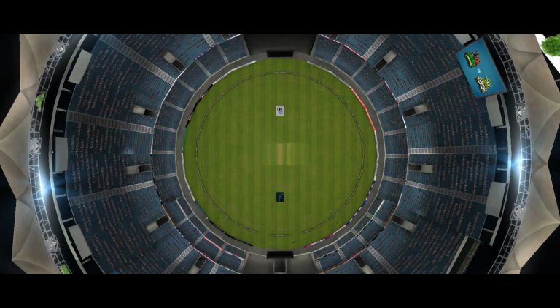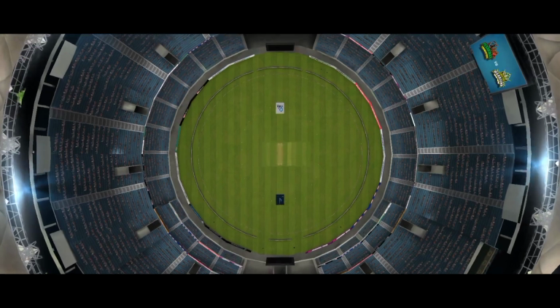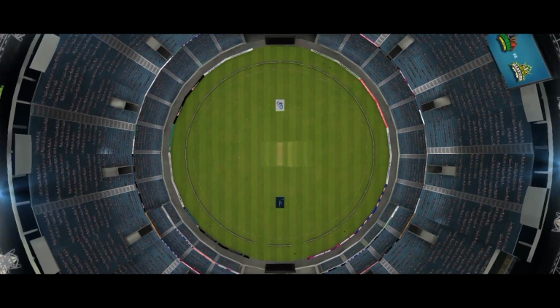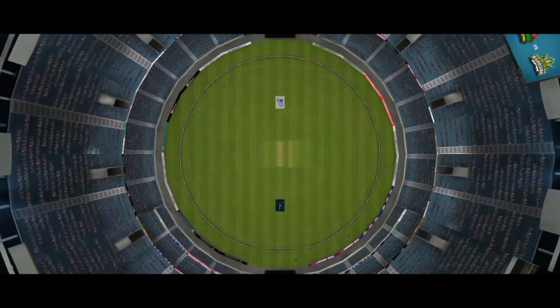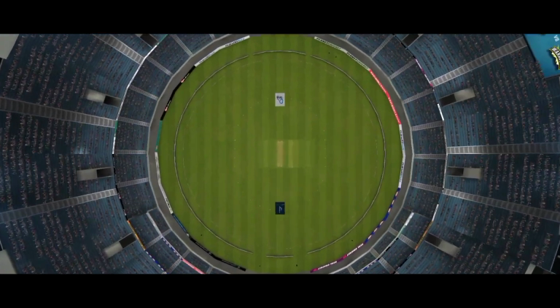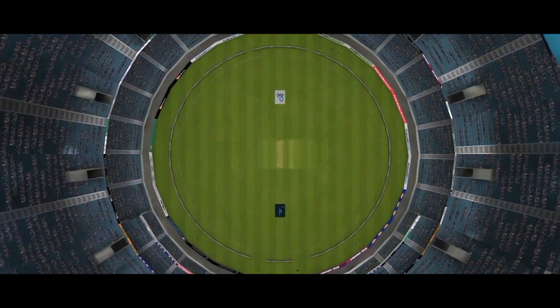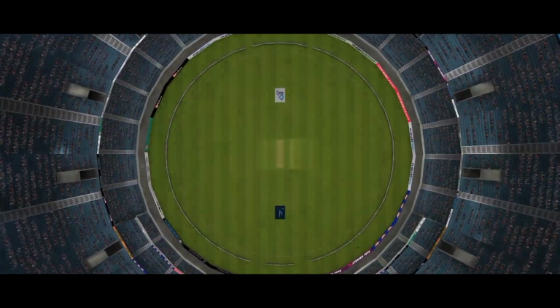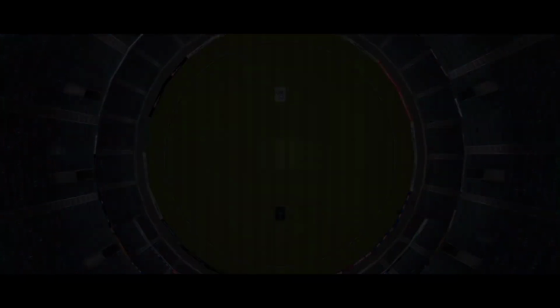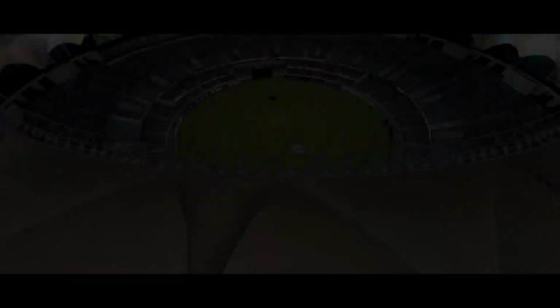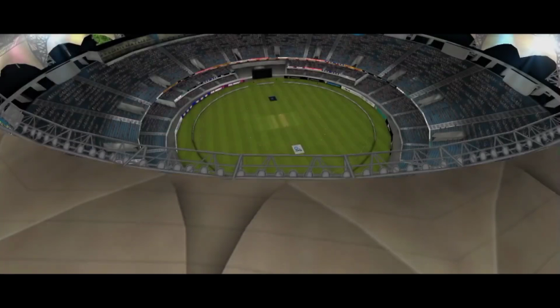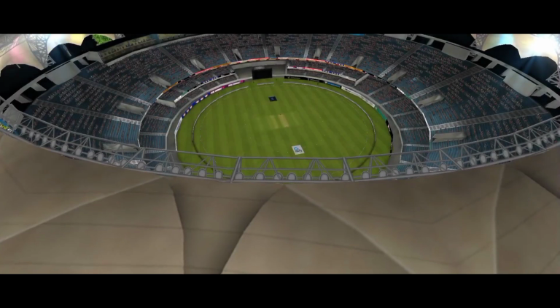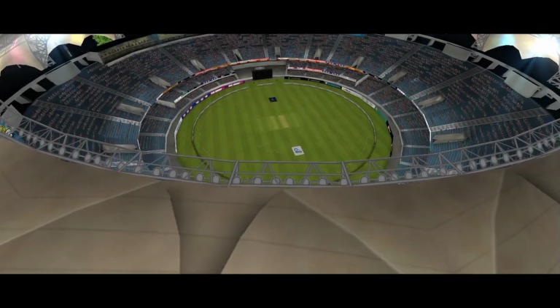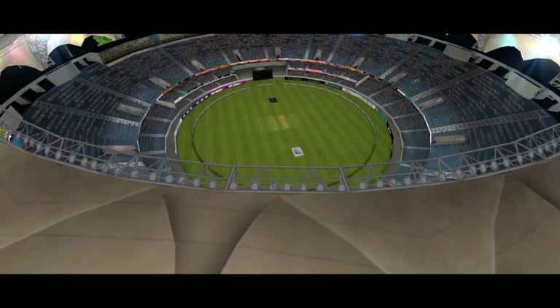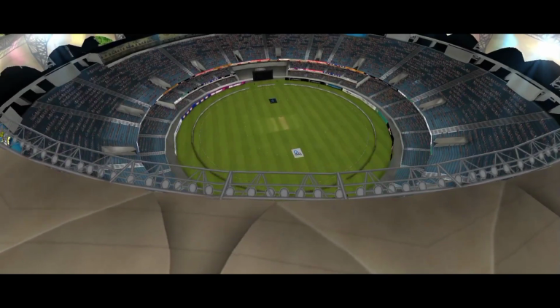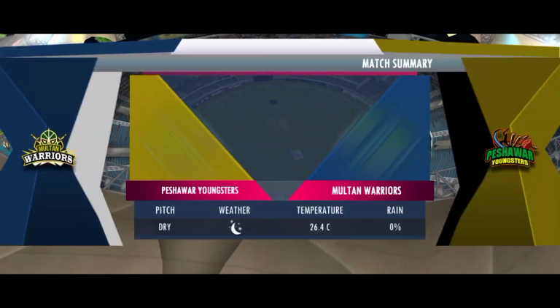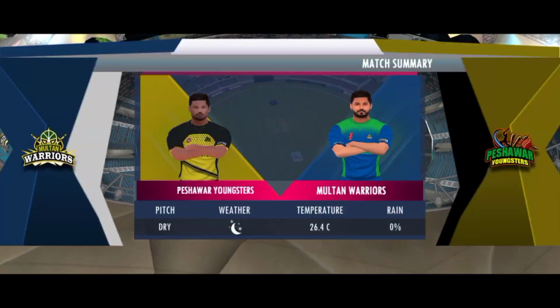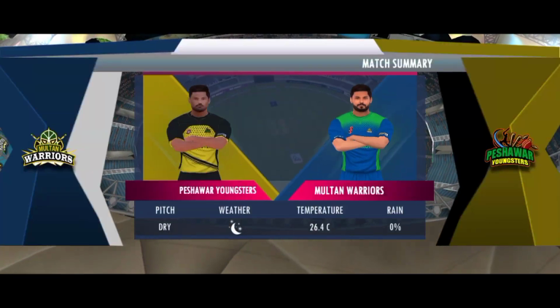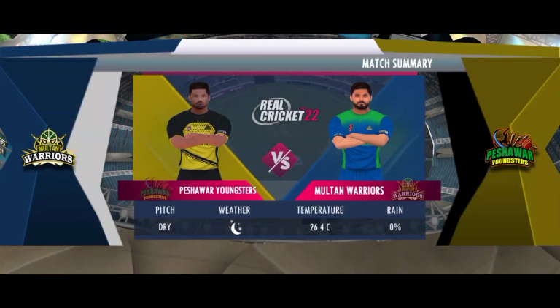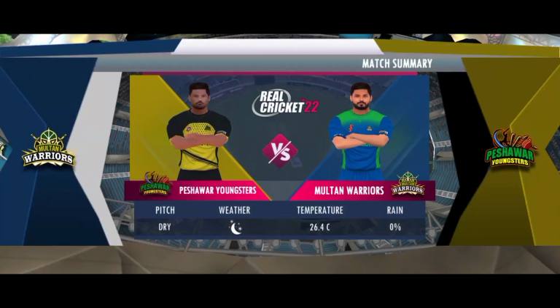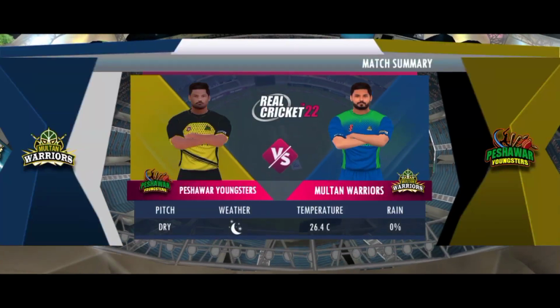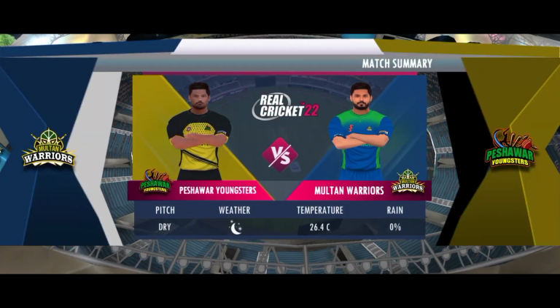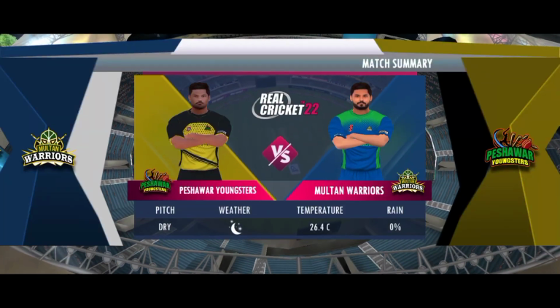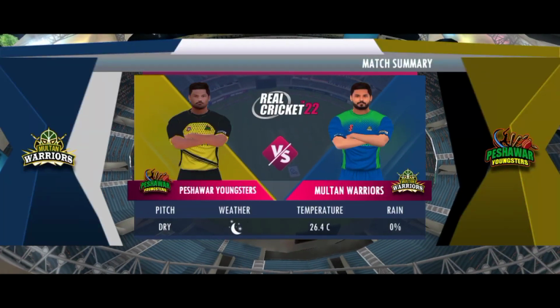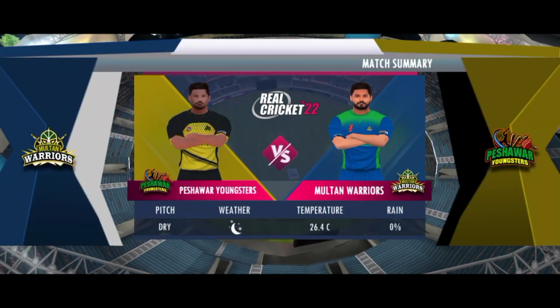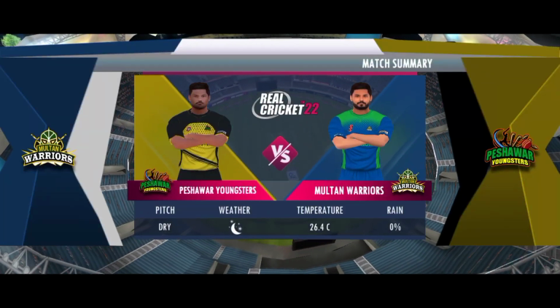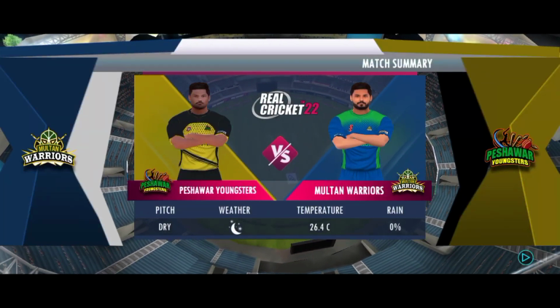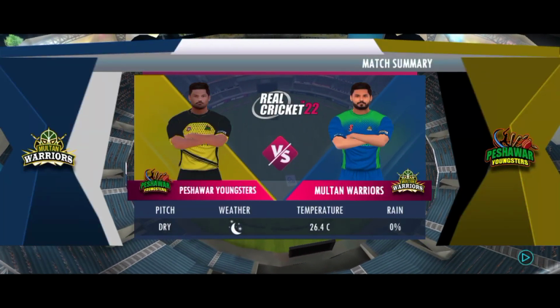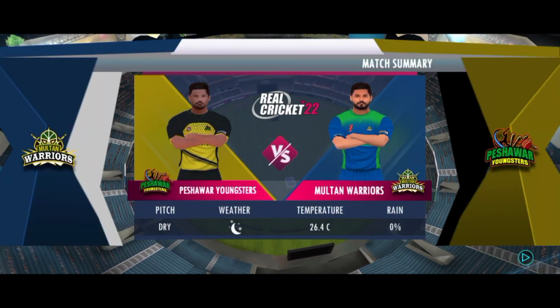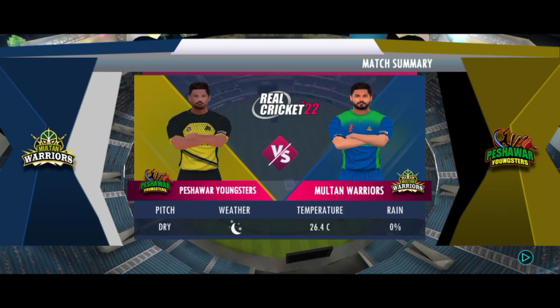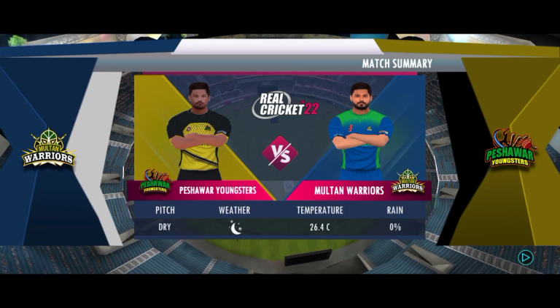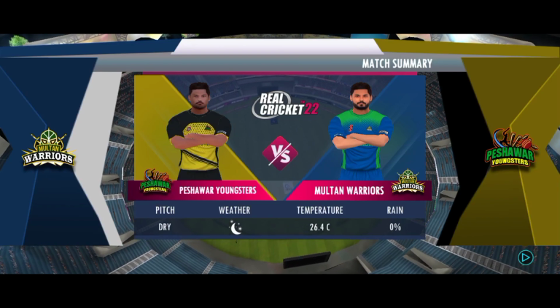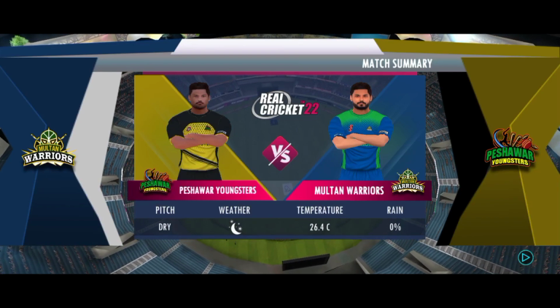The sun is gone, the lights are on. Welcome everyone as we're about to witness some high-class cricket action.